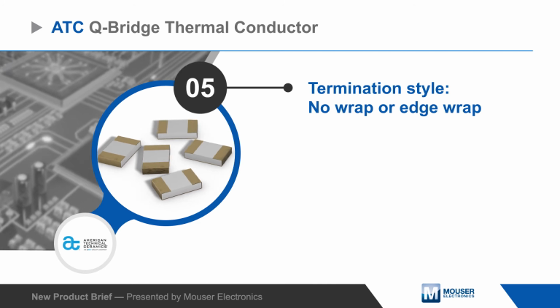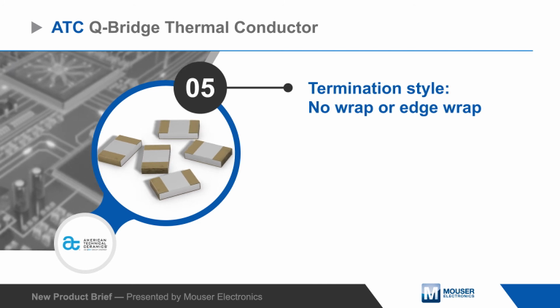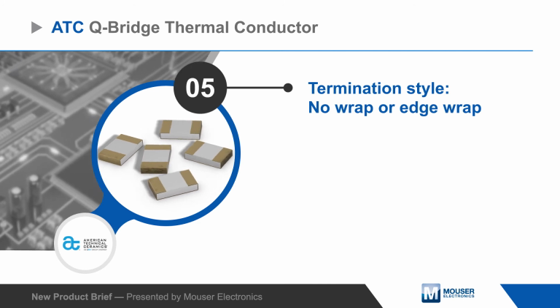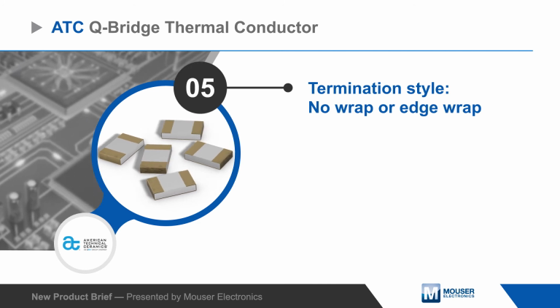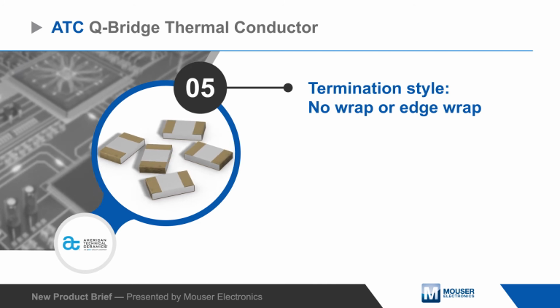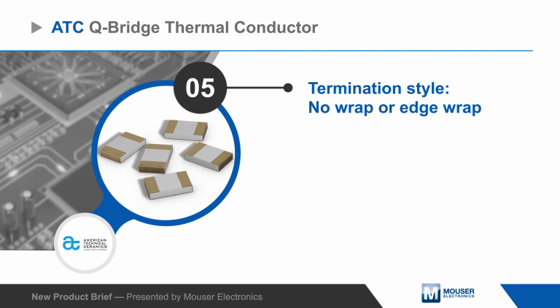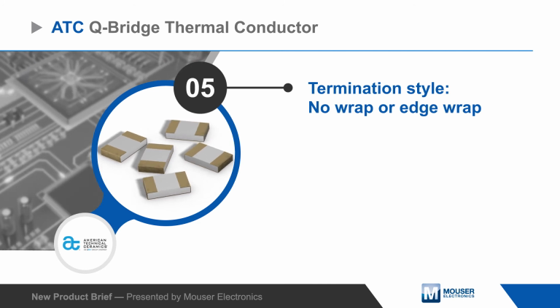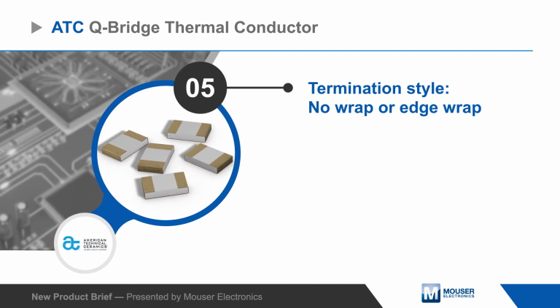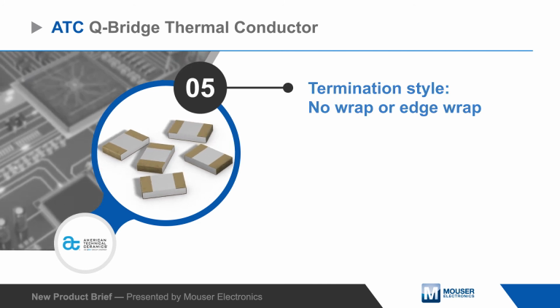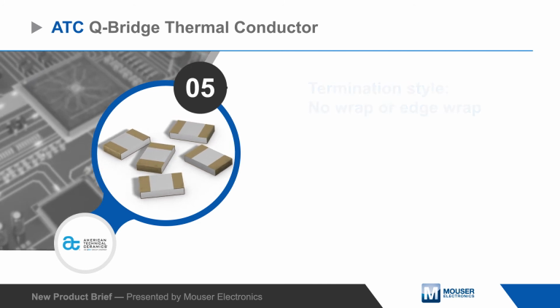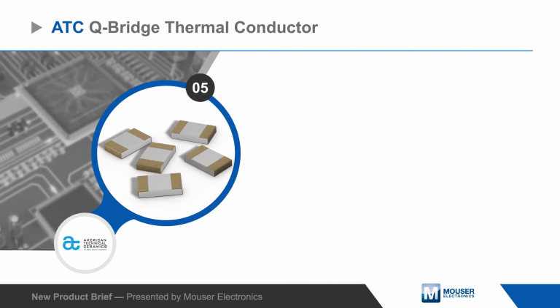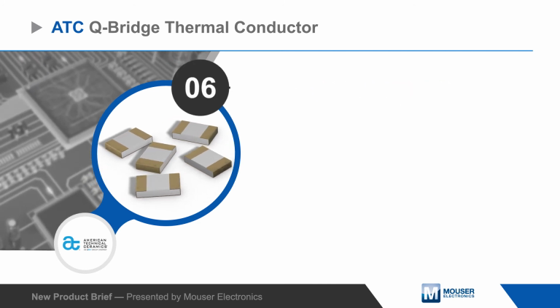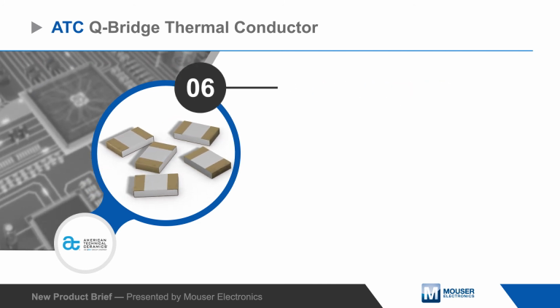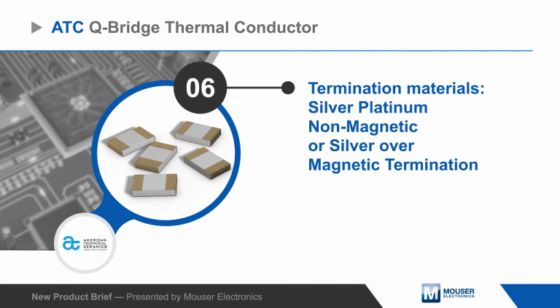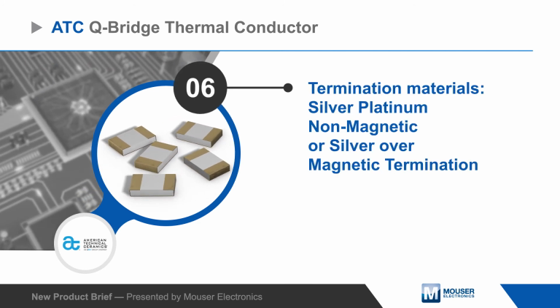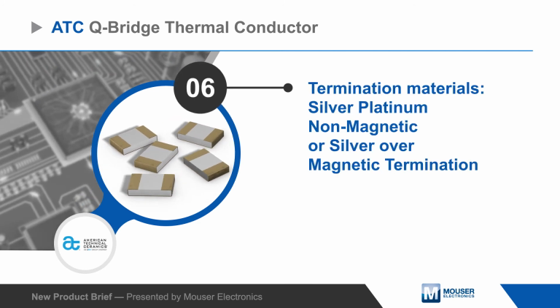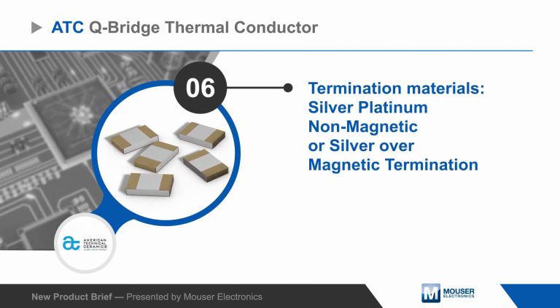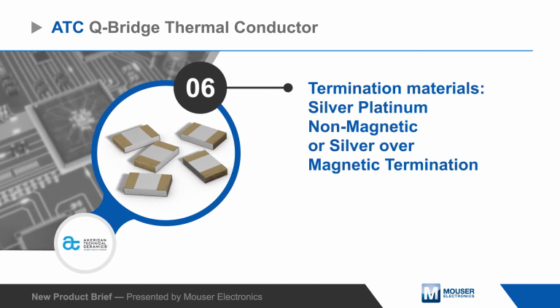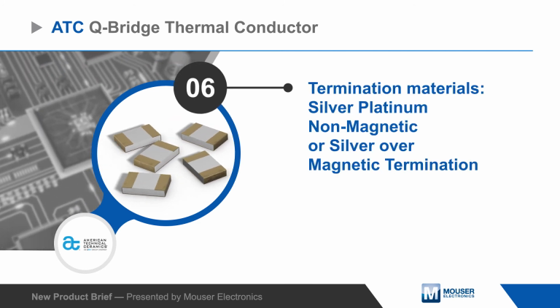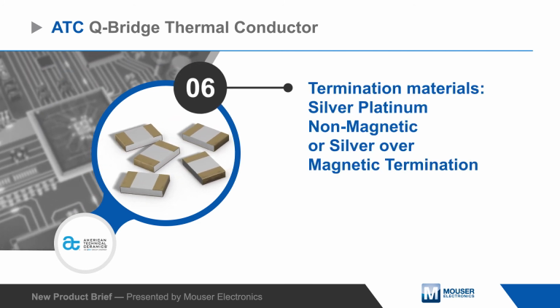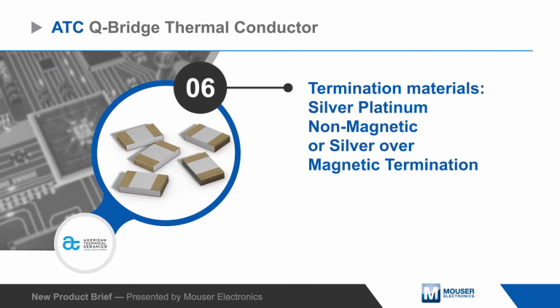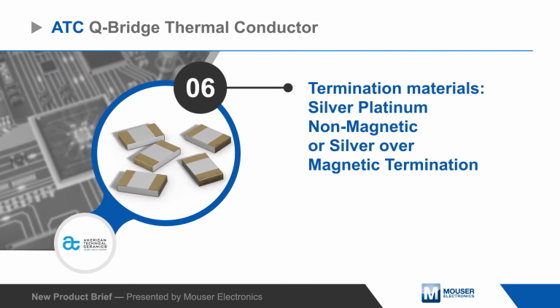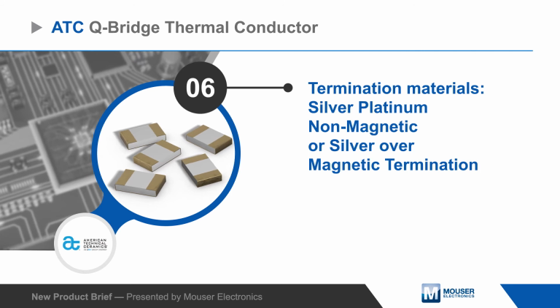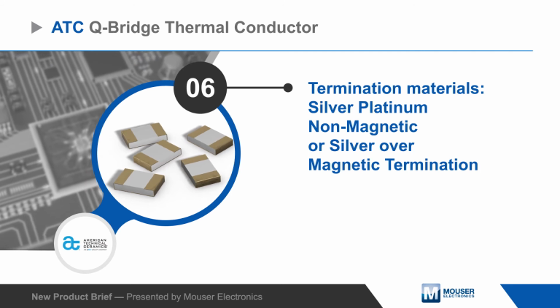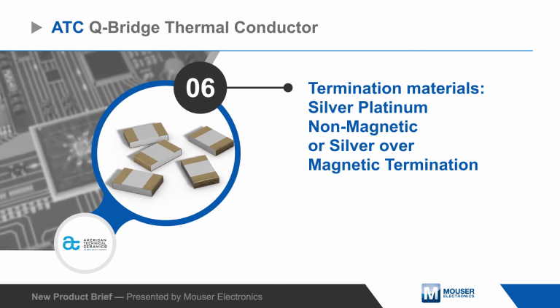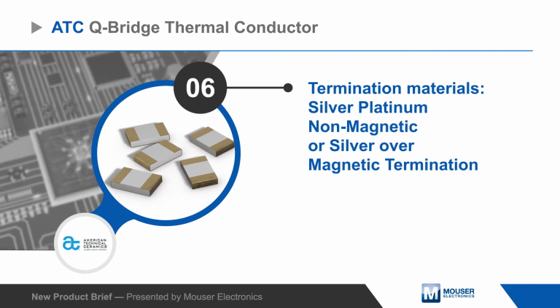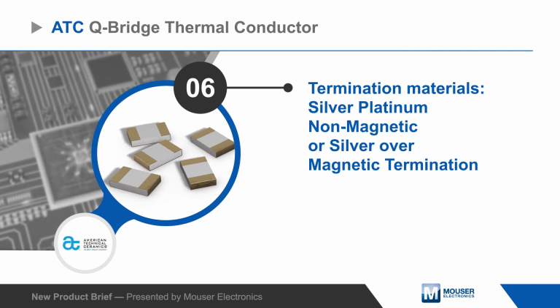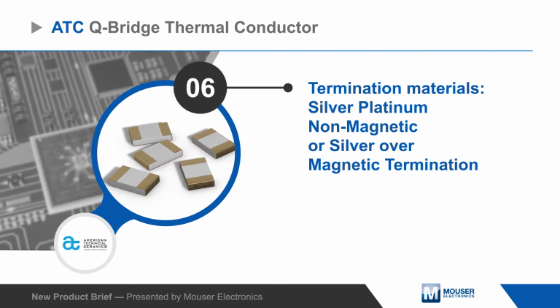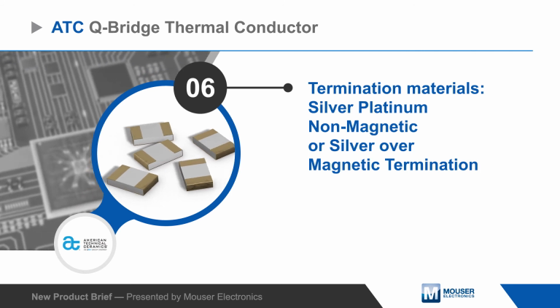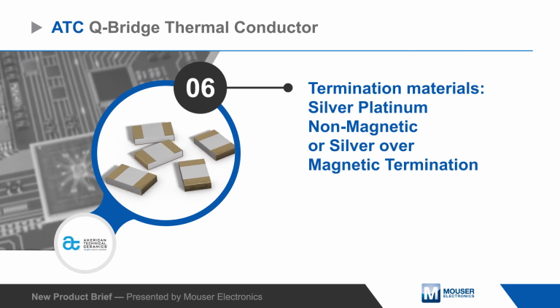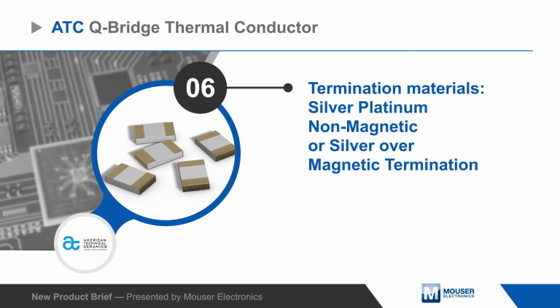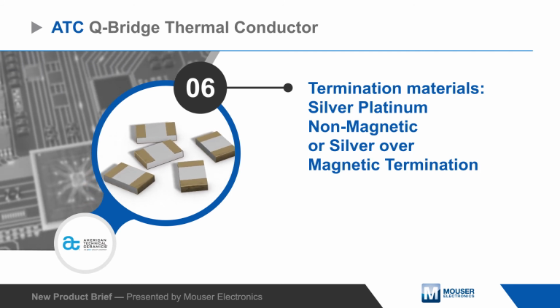Terminations are available with or without edge wrapping, and many configurations are available with silver platinum non-magnetic terminations.